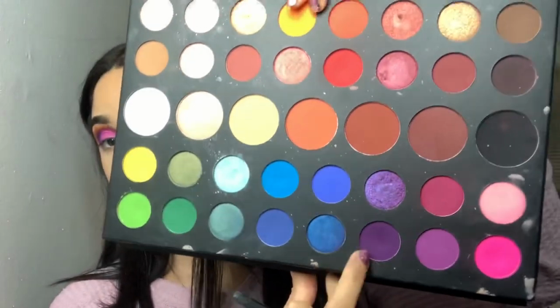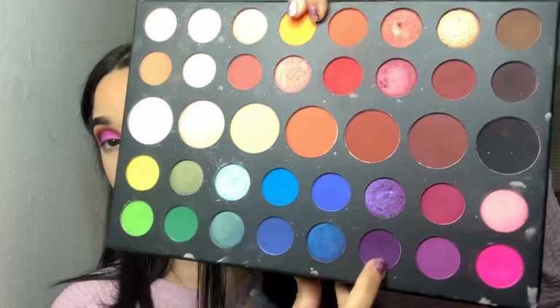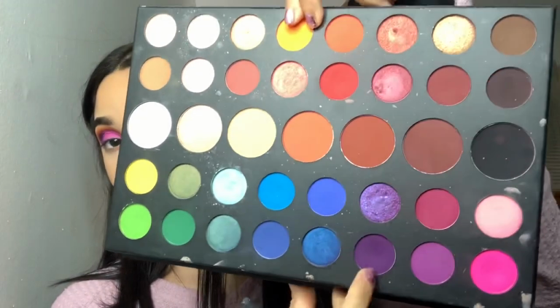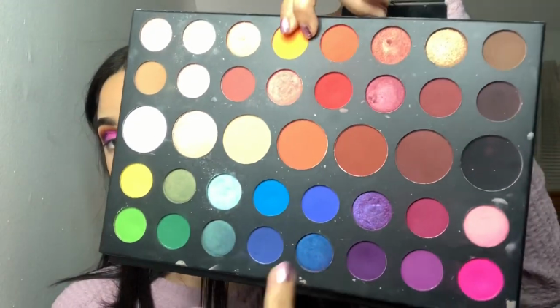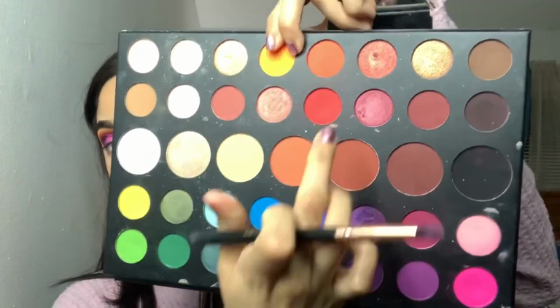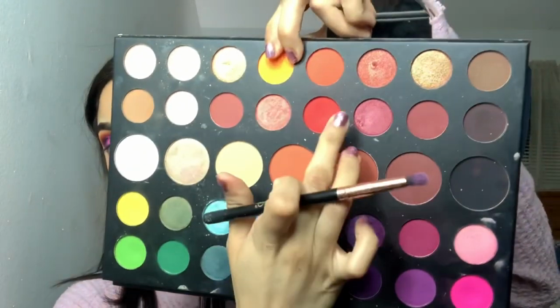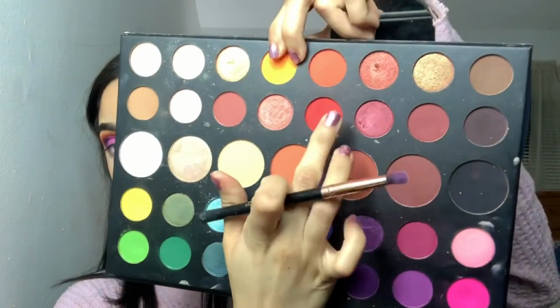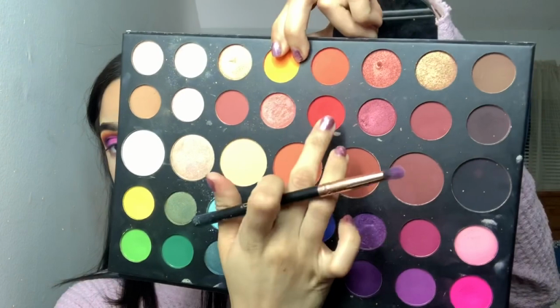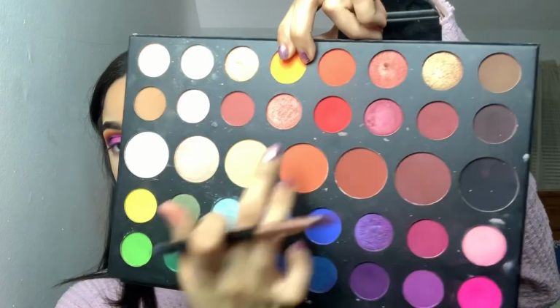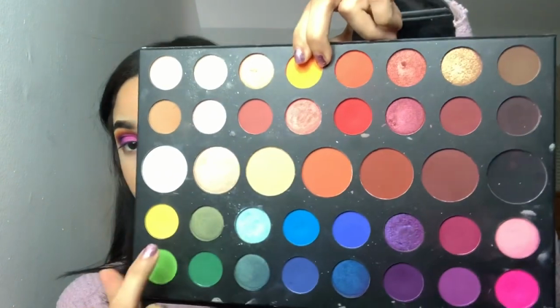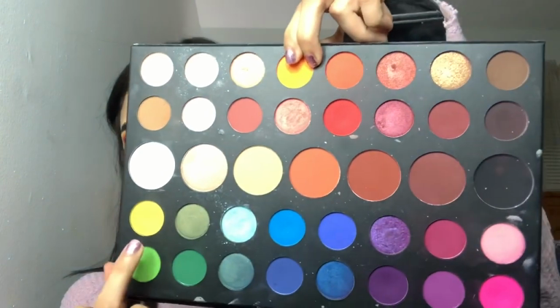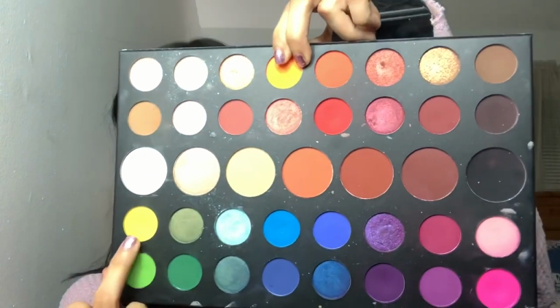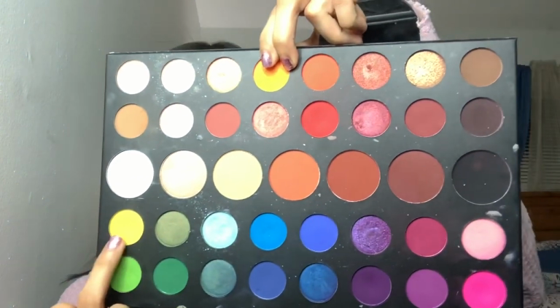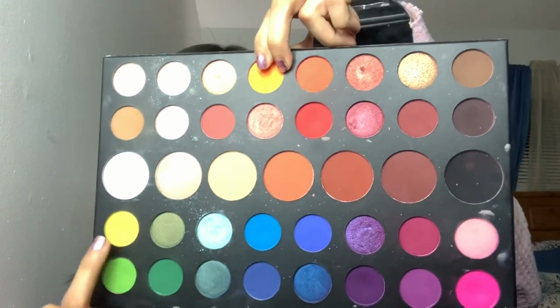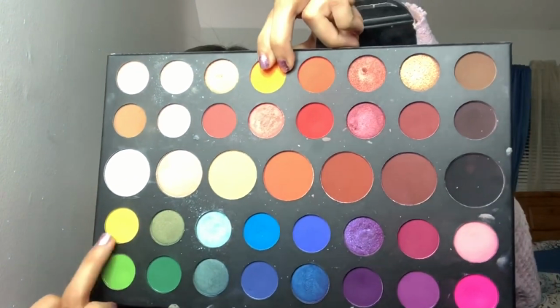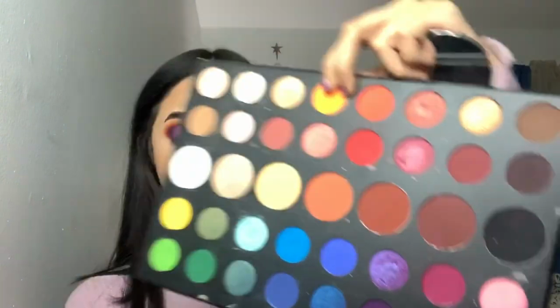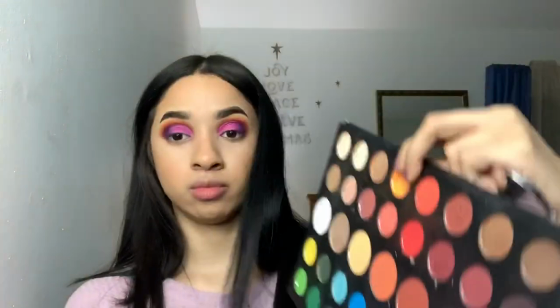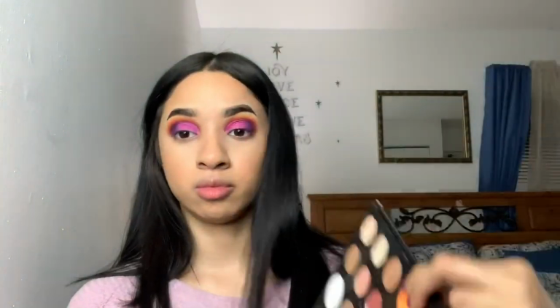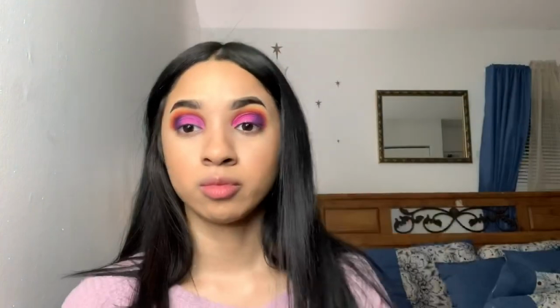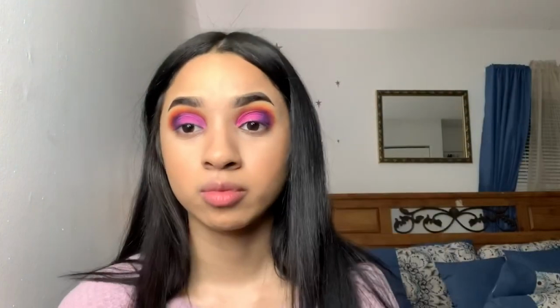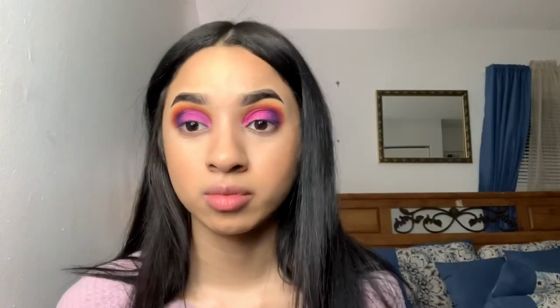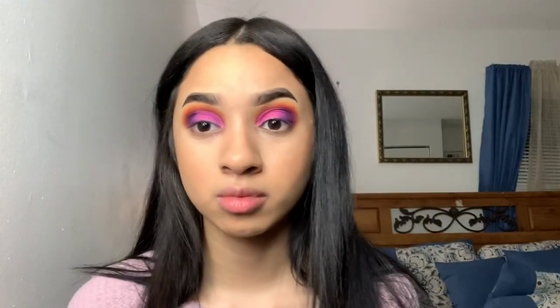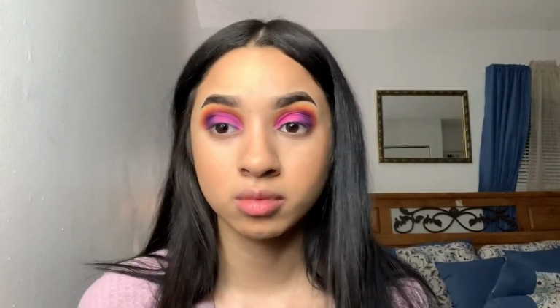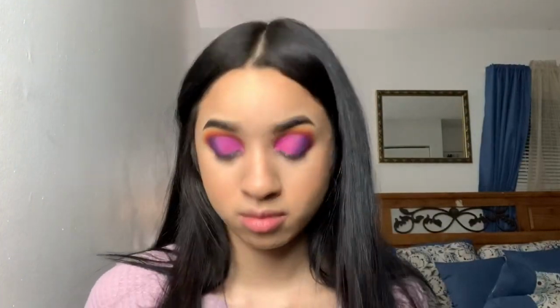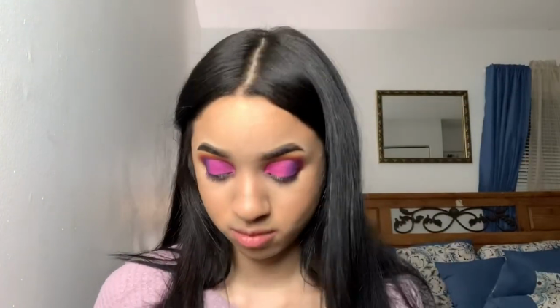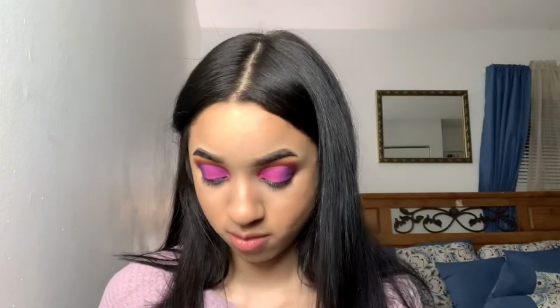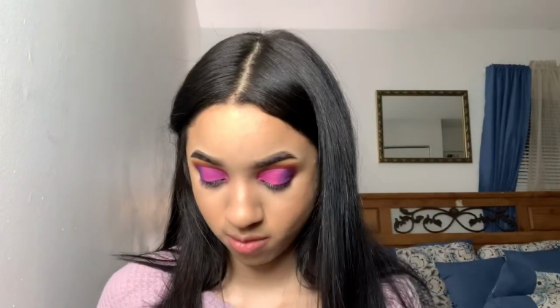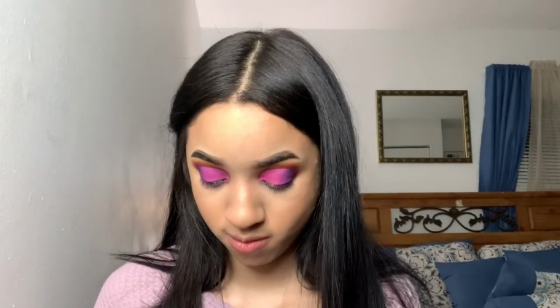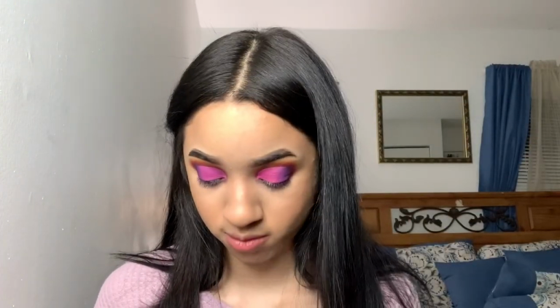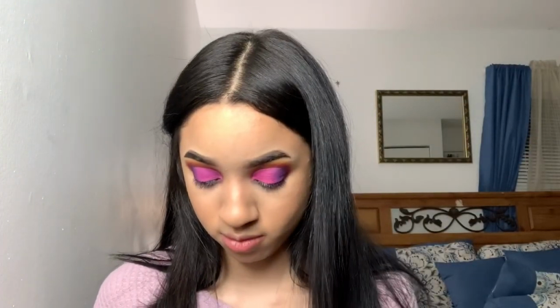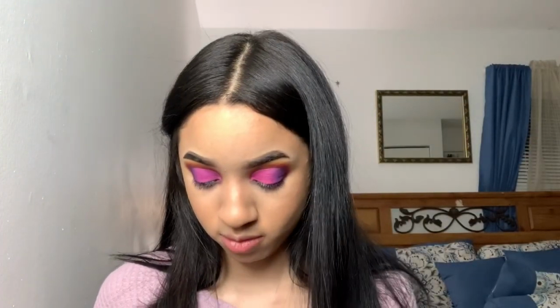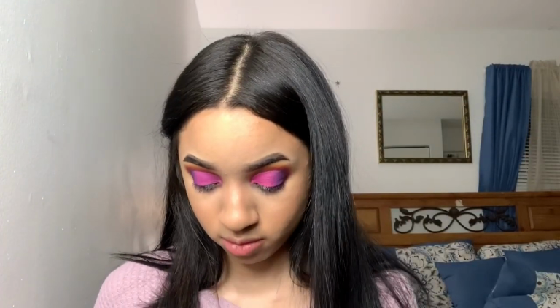Now back in with these three shades, I'm just going to go ahead and work on my bottom lash line.